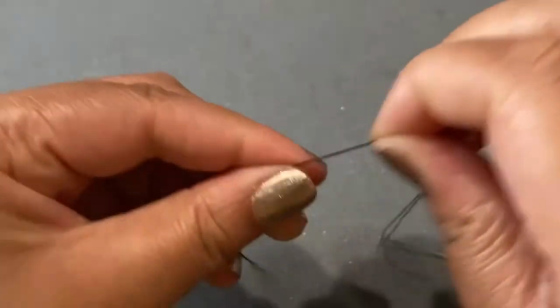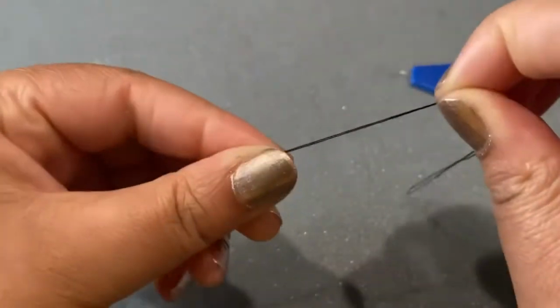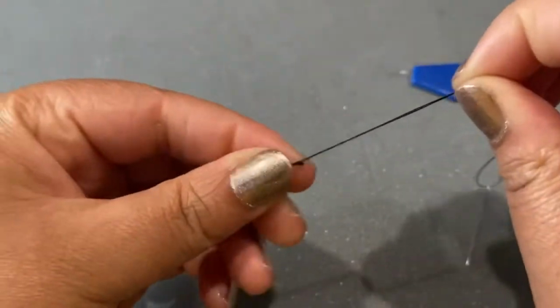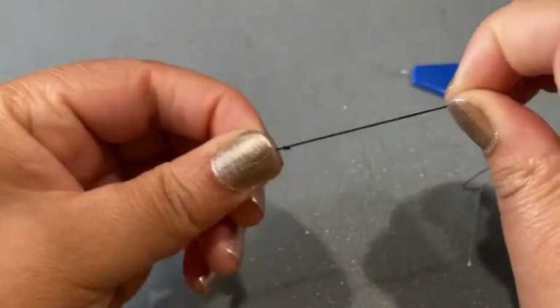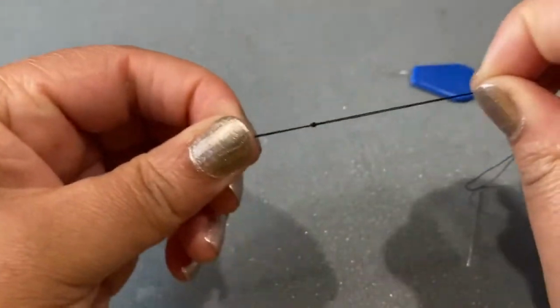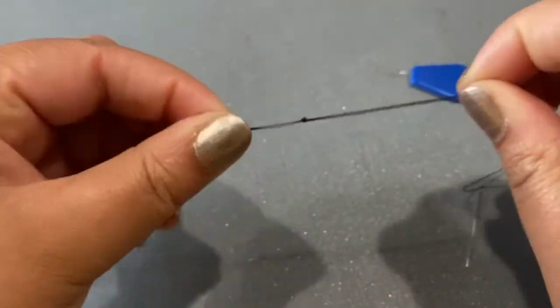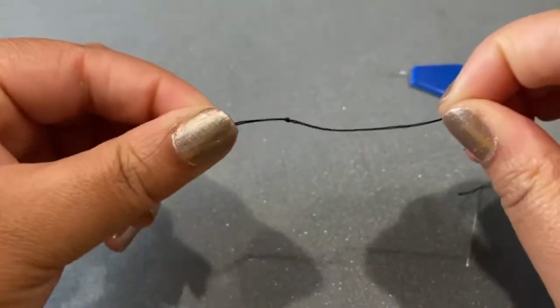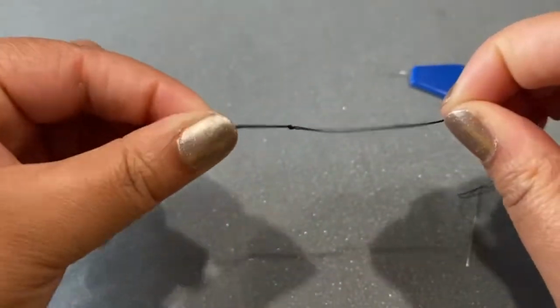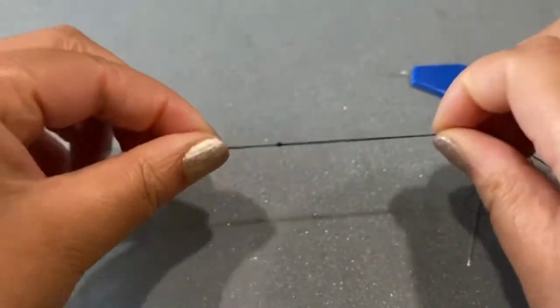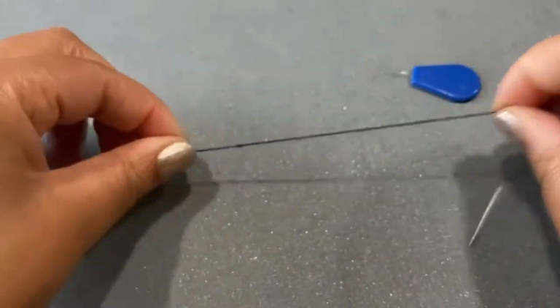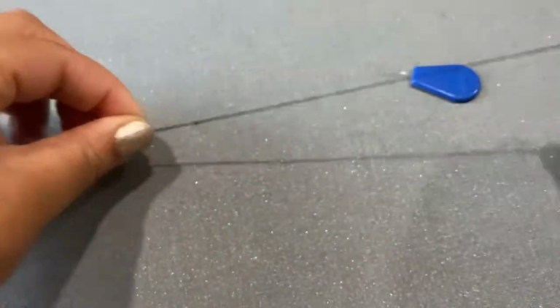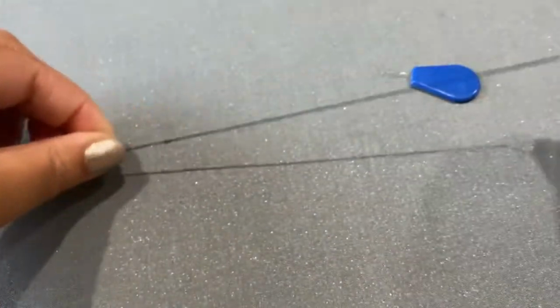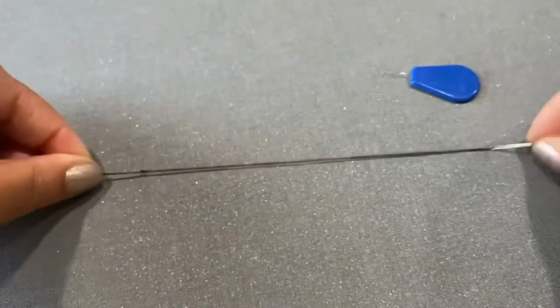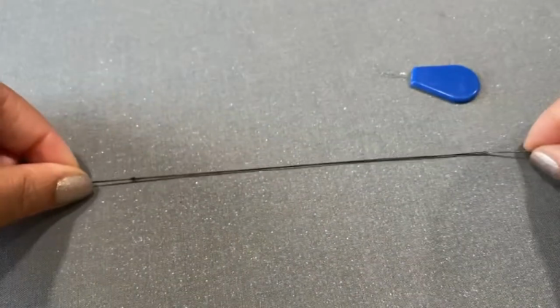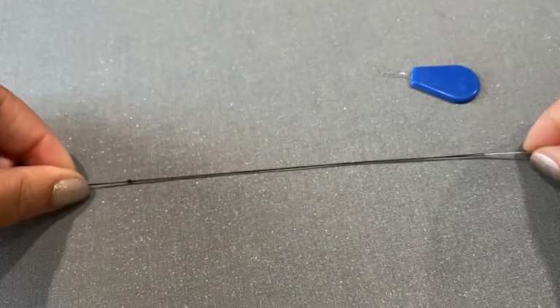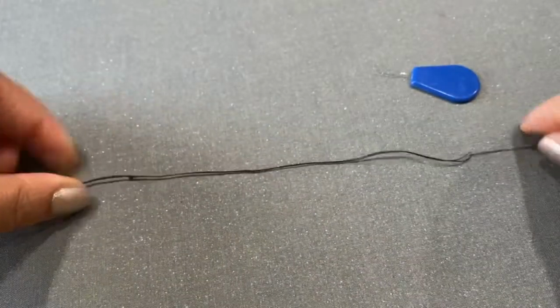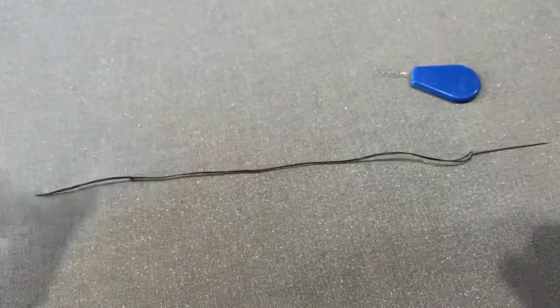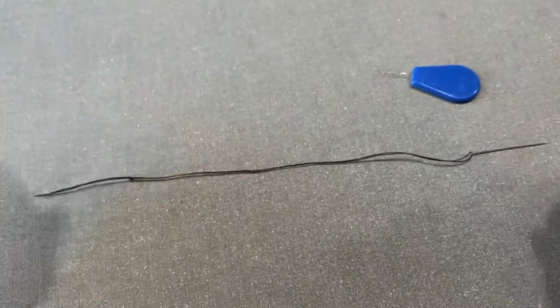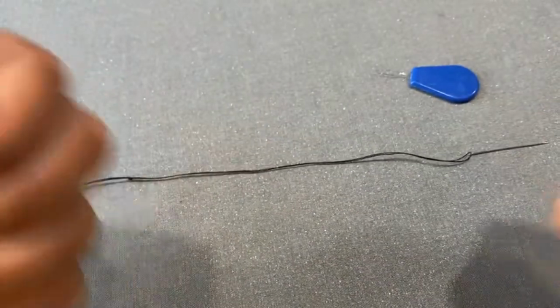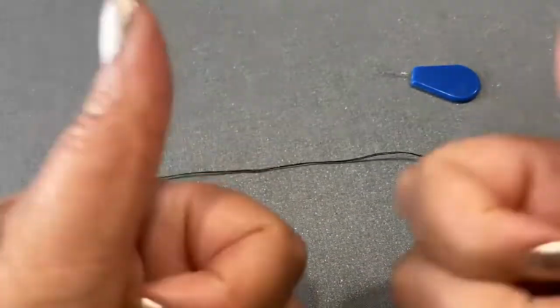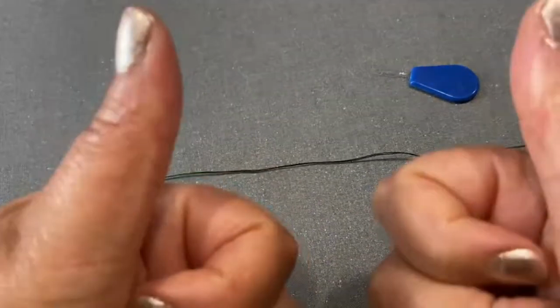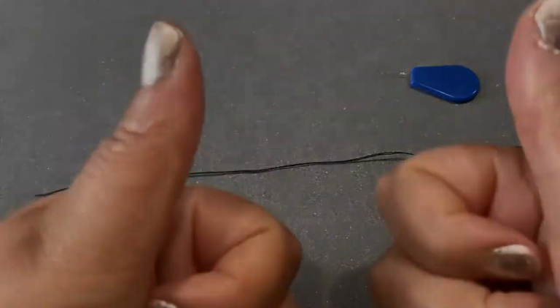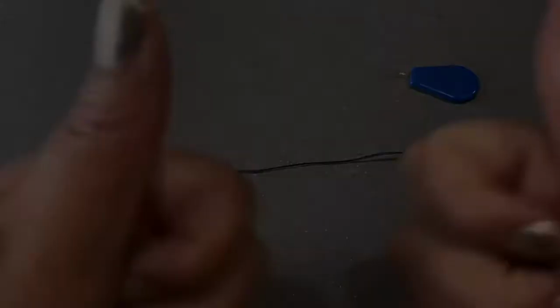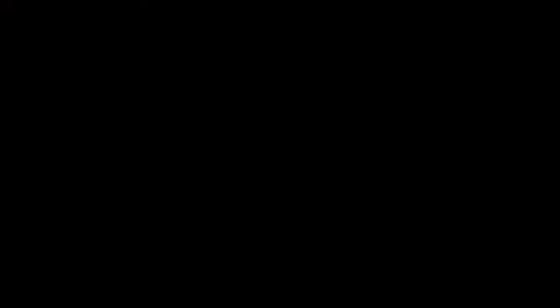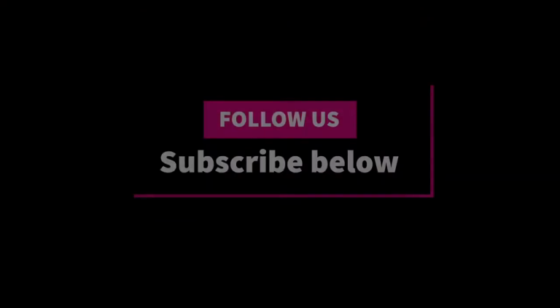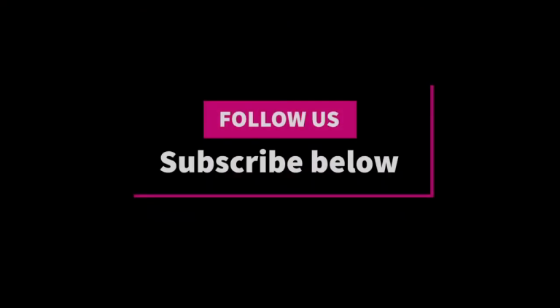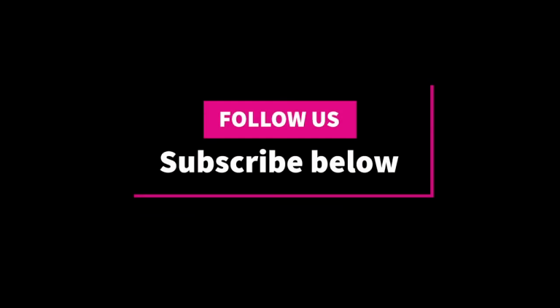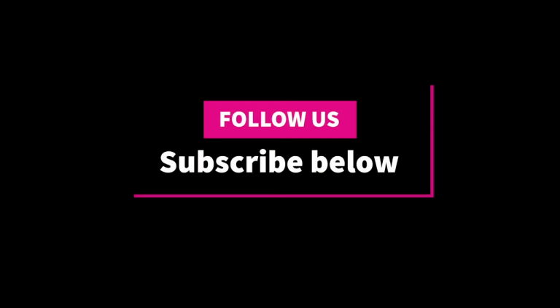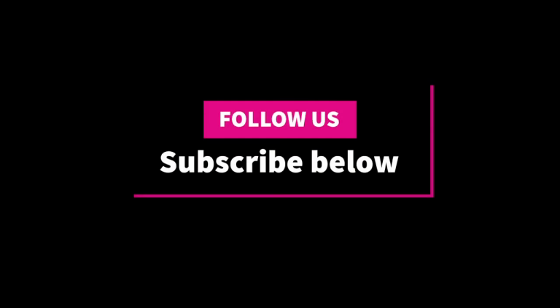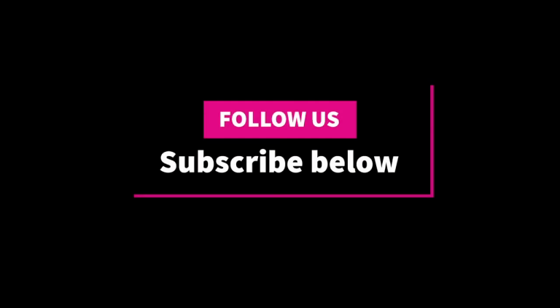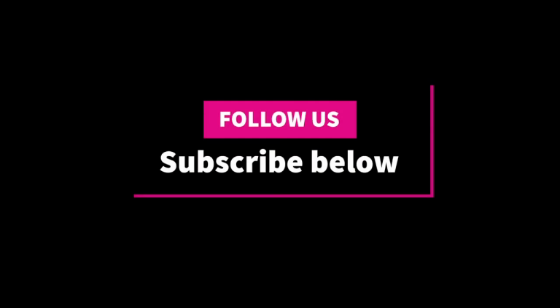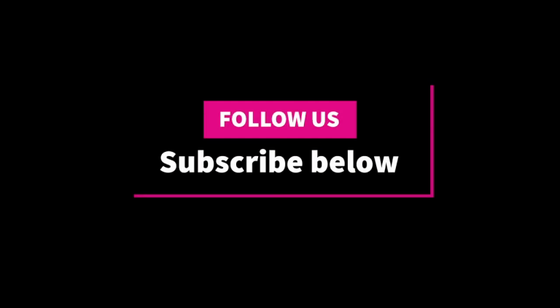So that is how you thread your needle using a needle threader. Thanks for watching. Don't forget to subscribe.